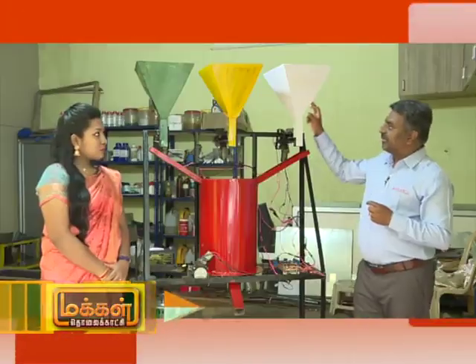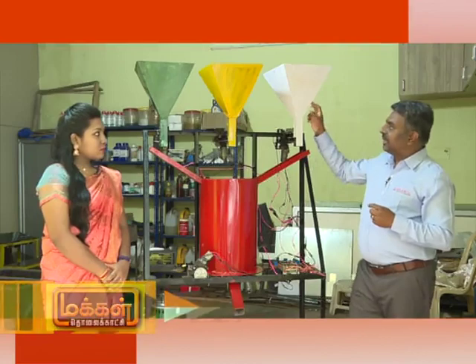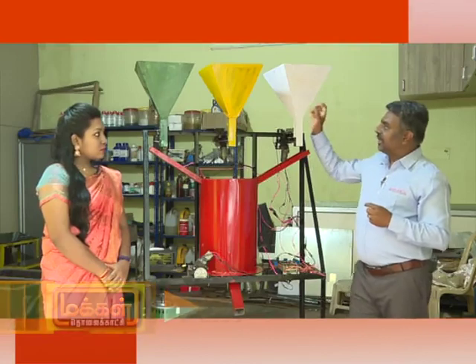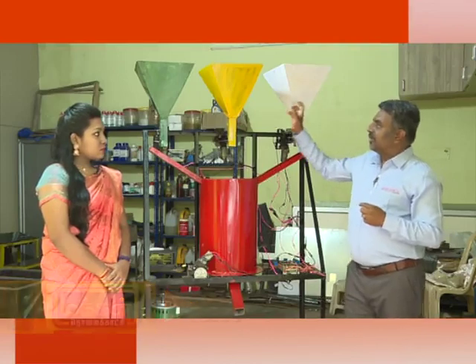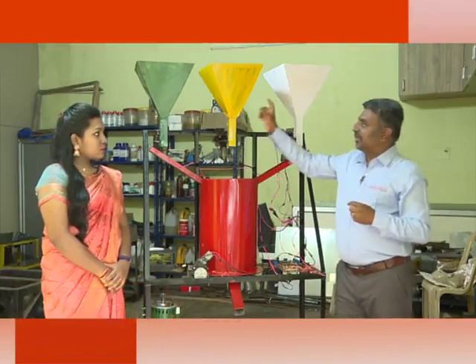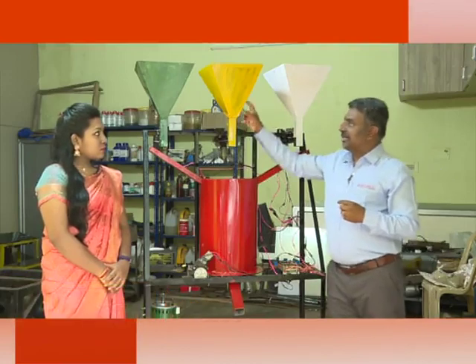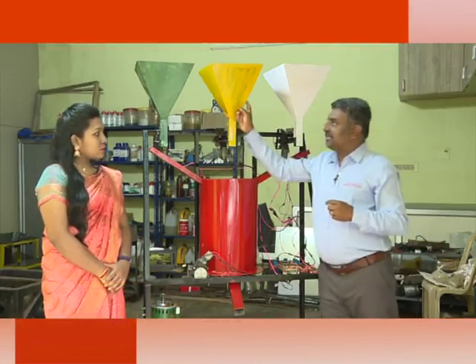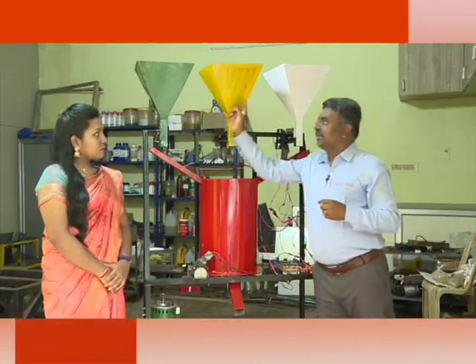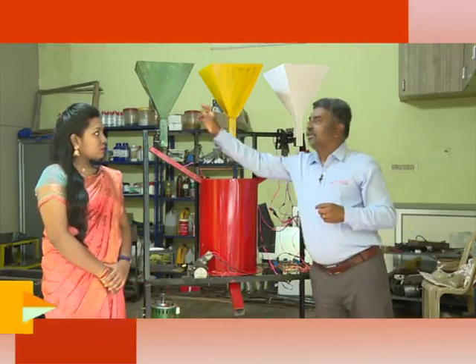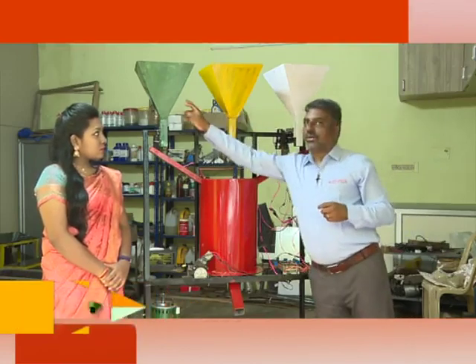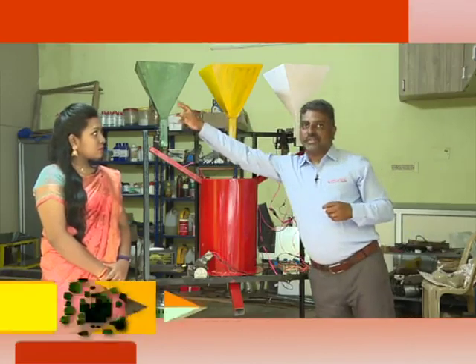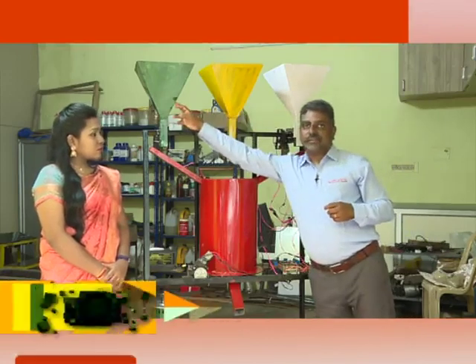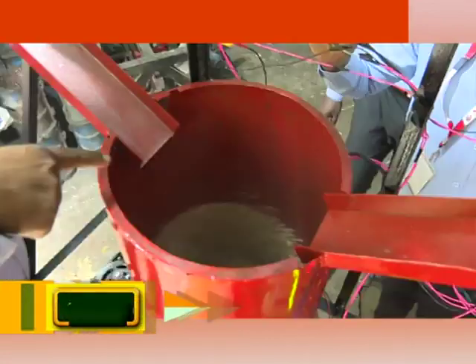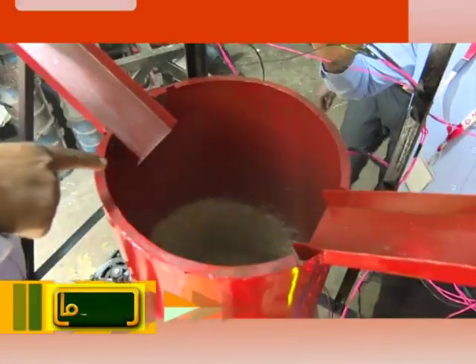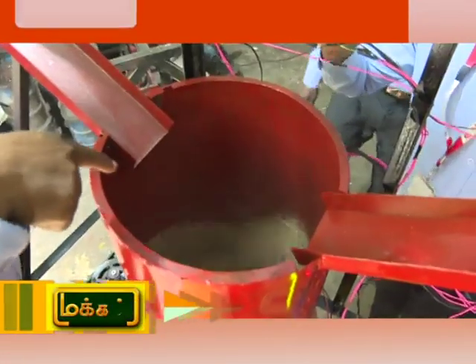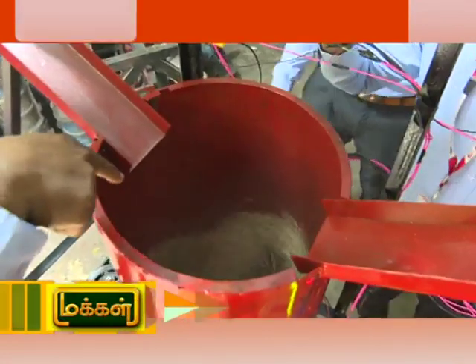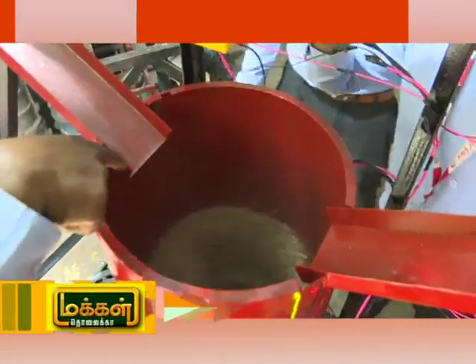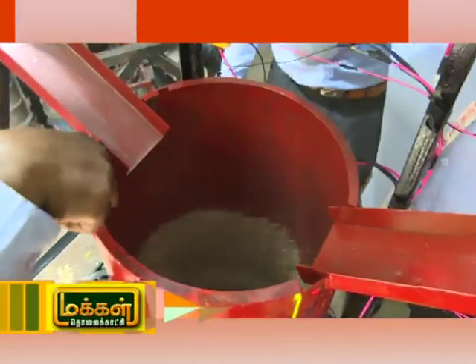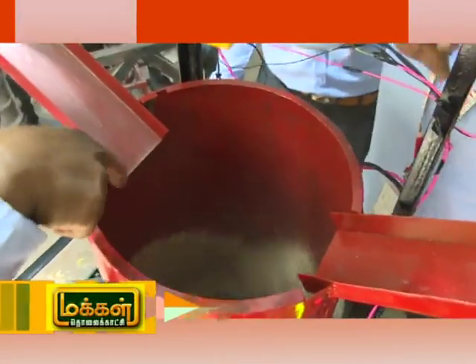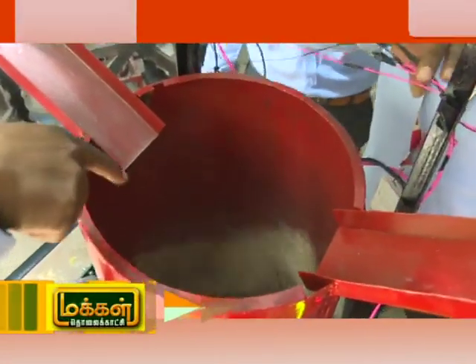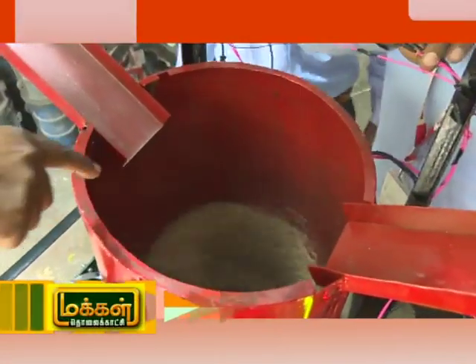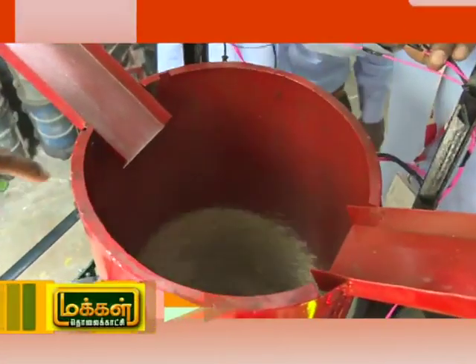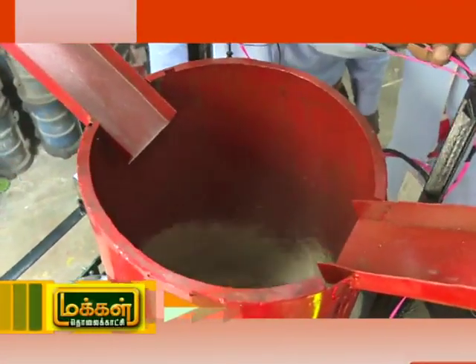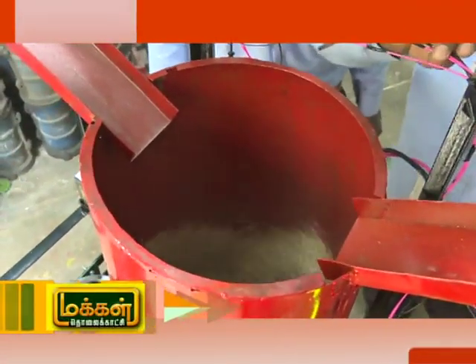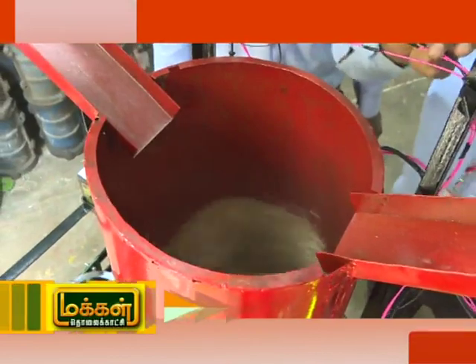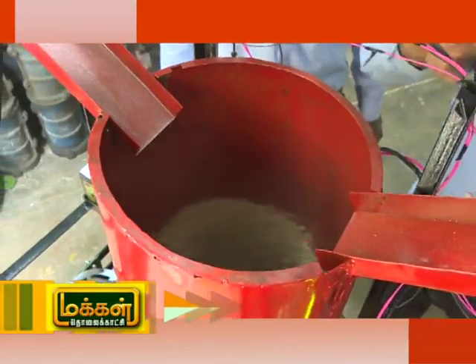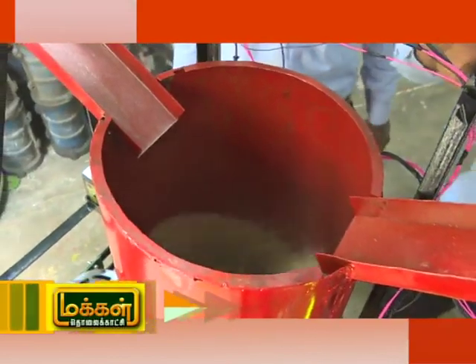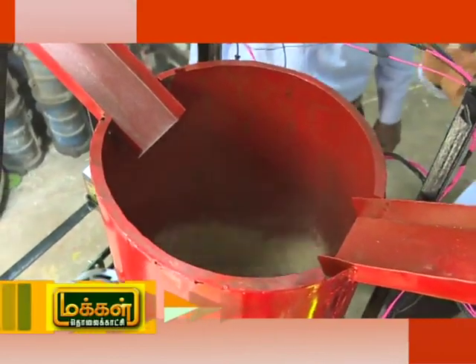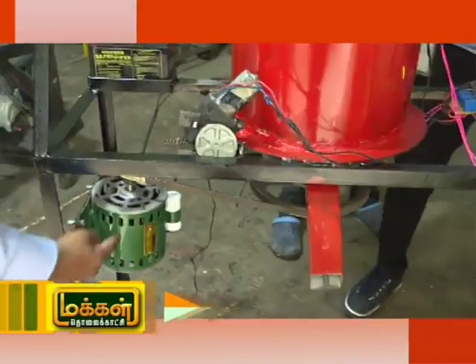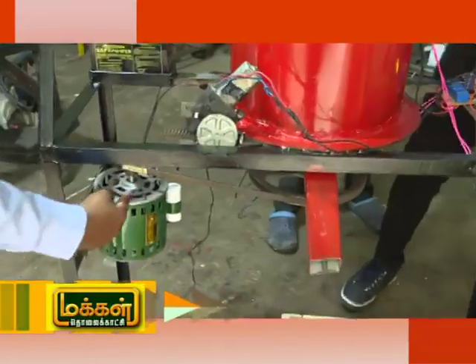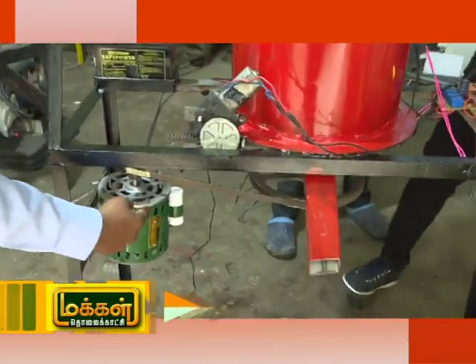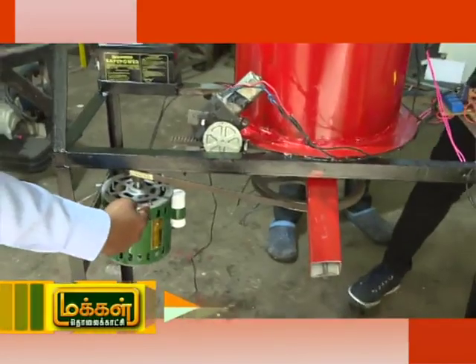Nitrogen, phosphorus and potassium — three different materials are equal to the water. We will use the water.